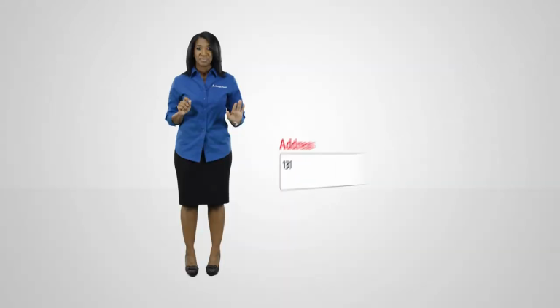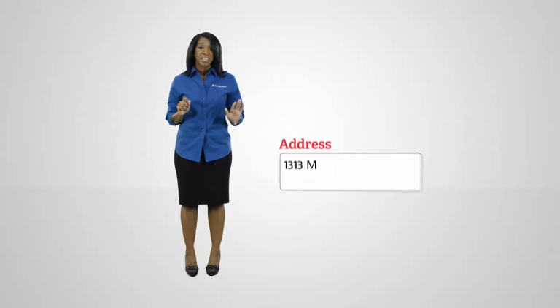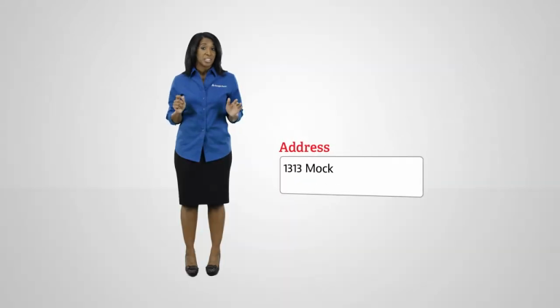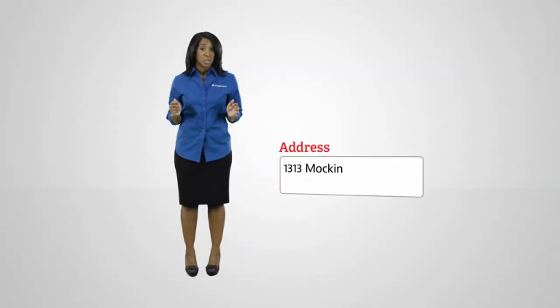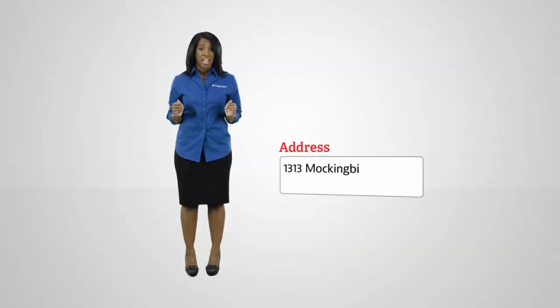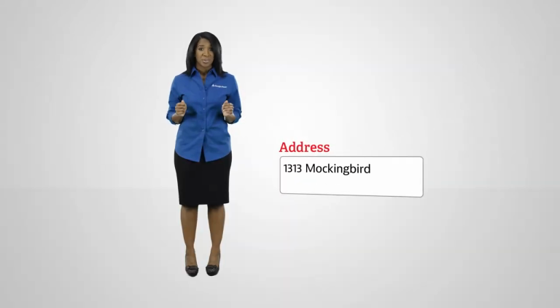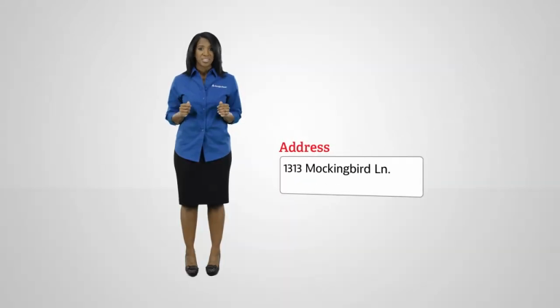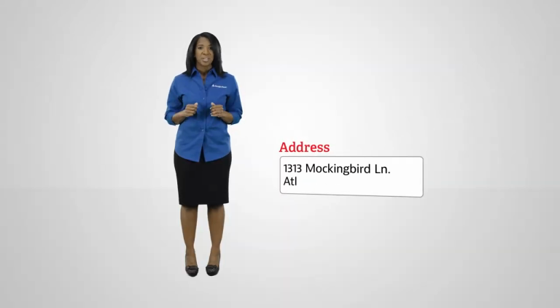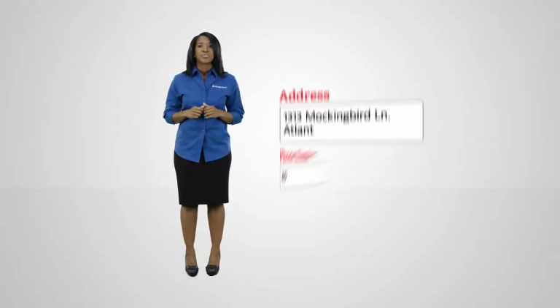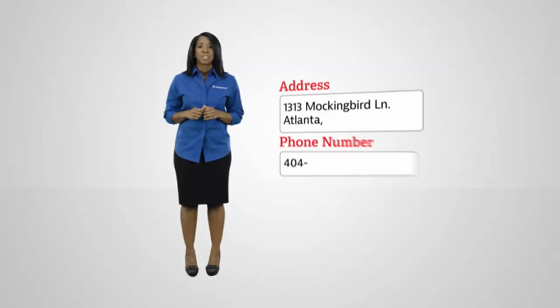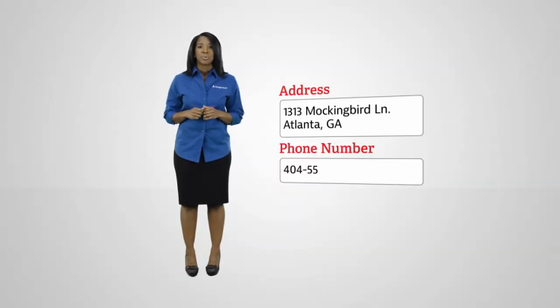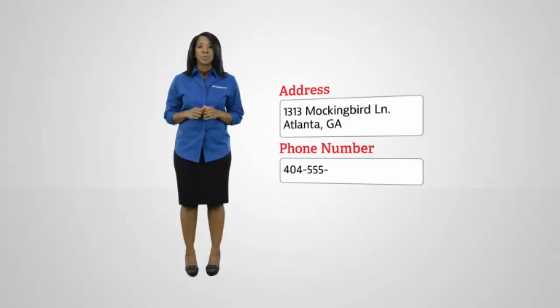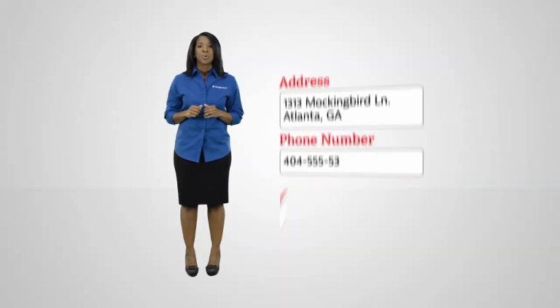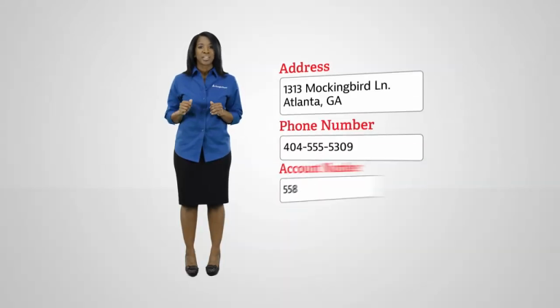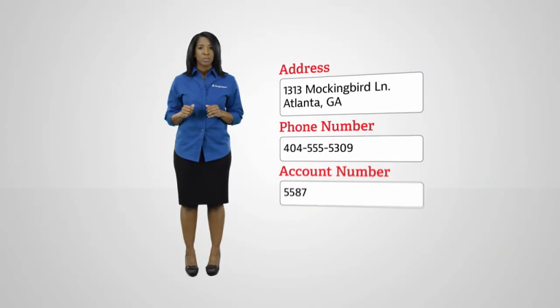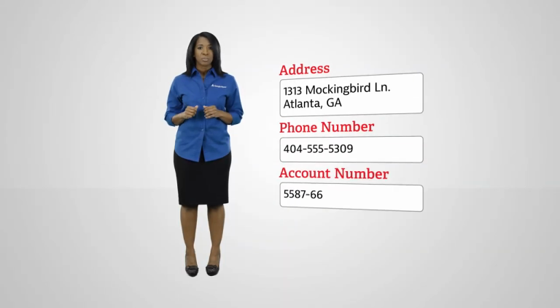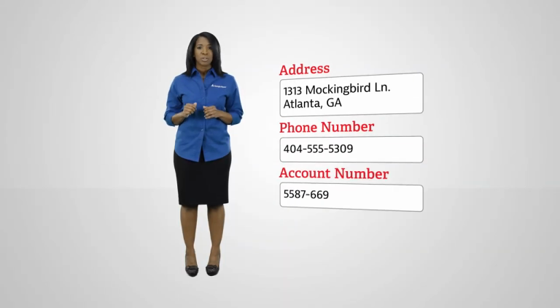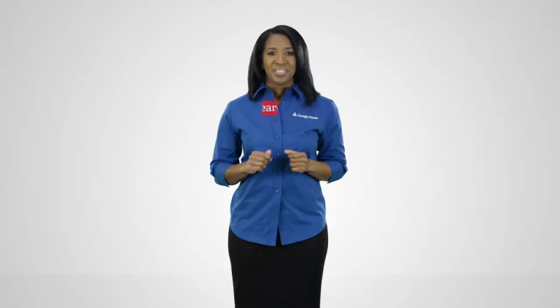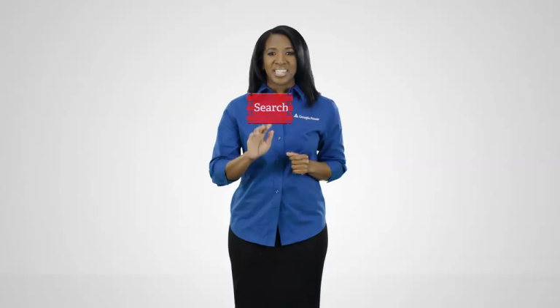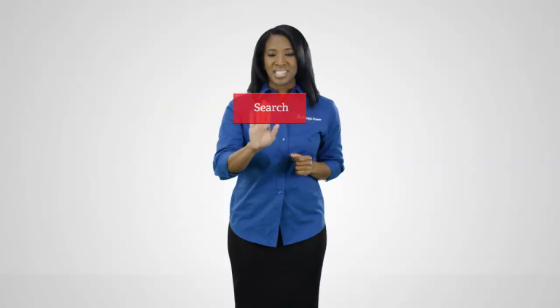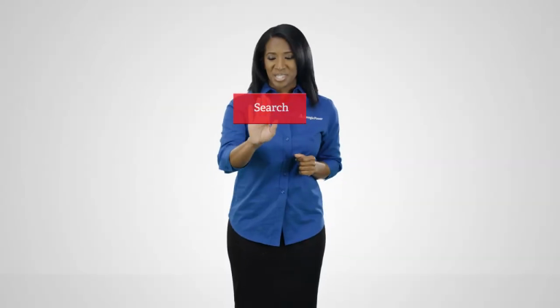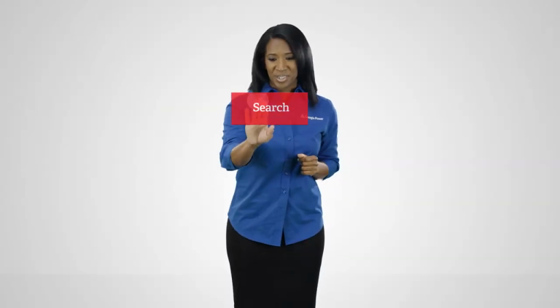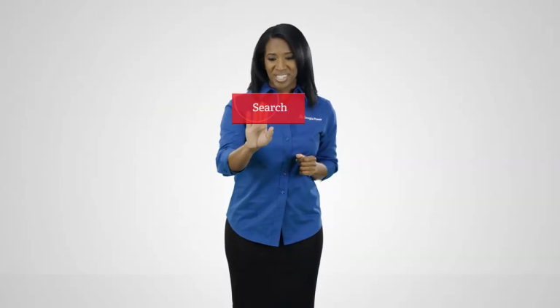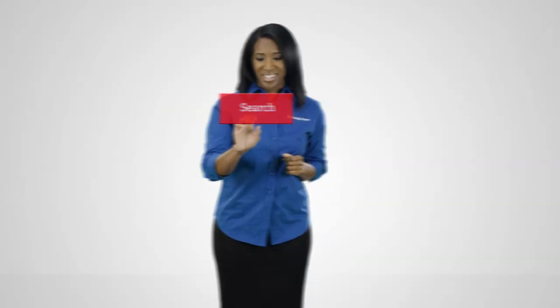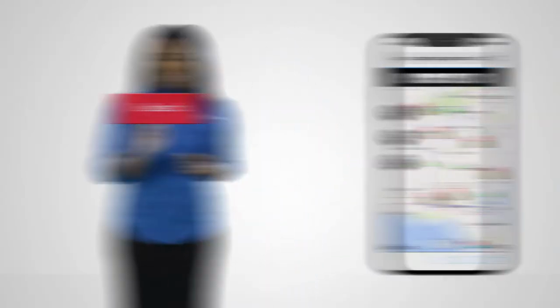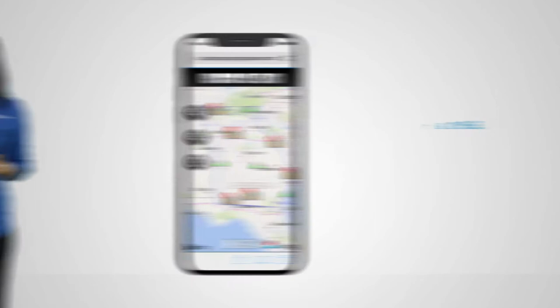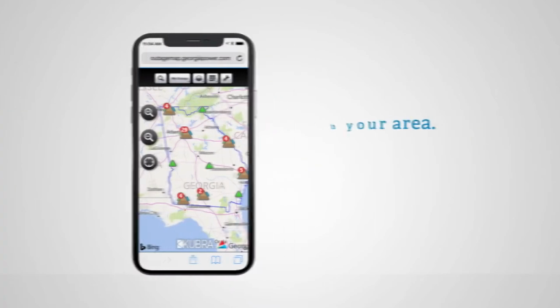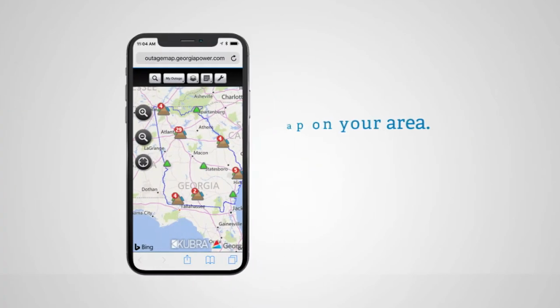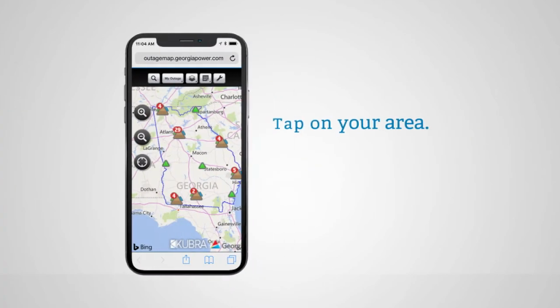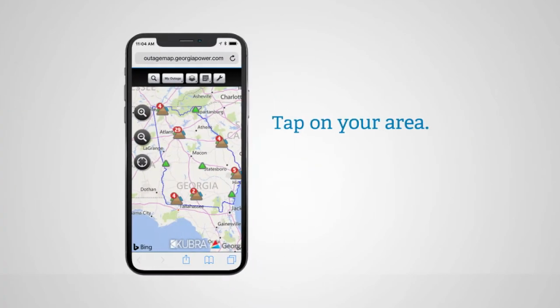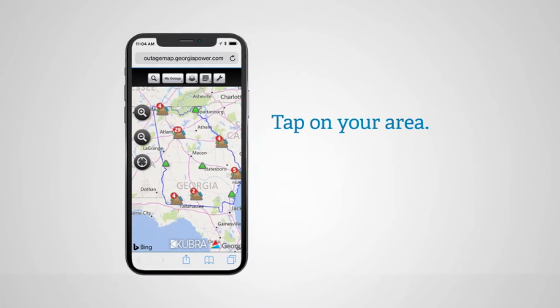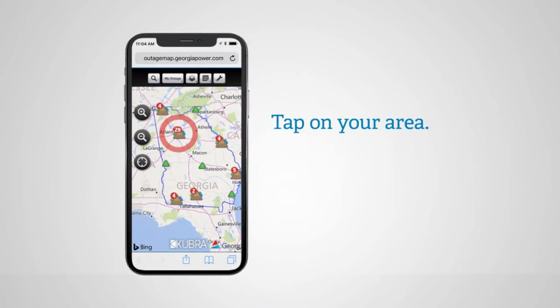Enter your address, phone number, or account number, then hit Search, and follow the additional steps.